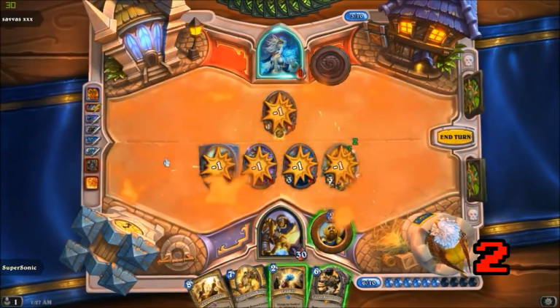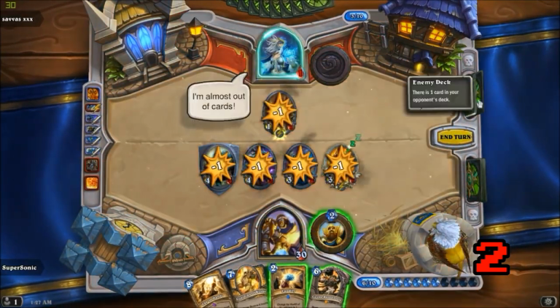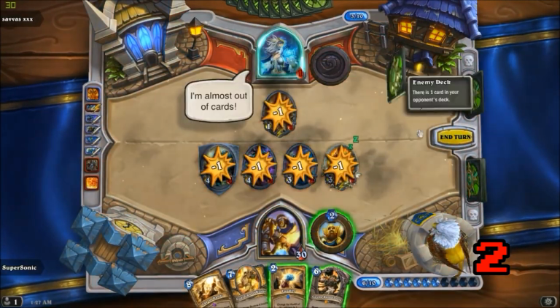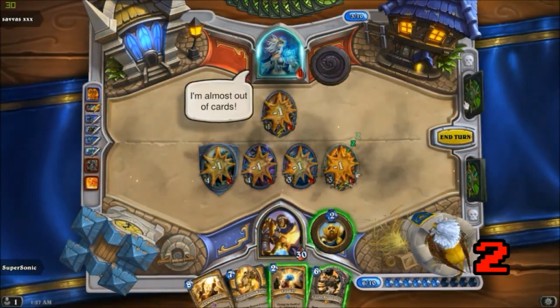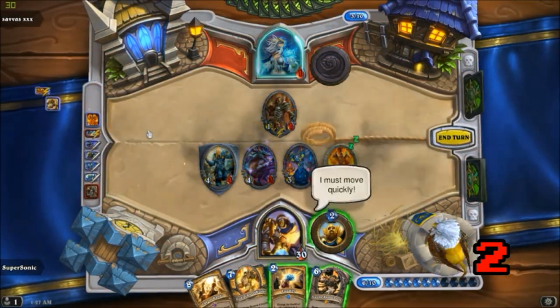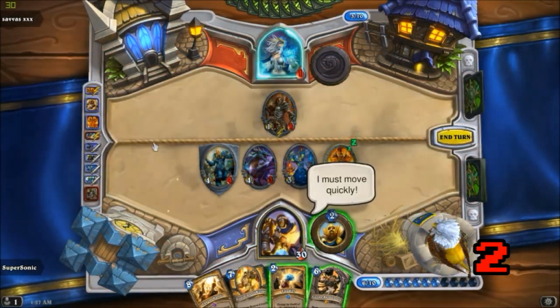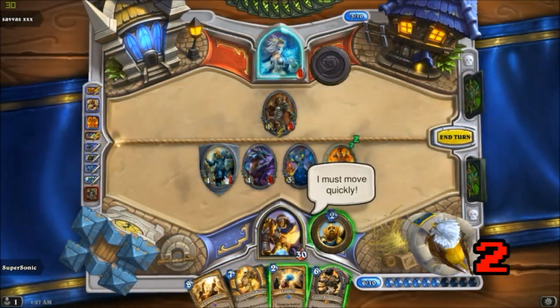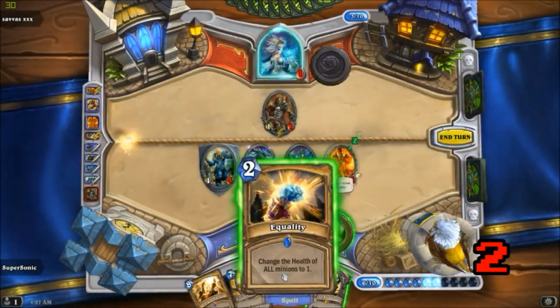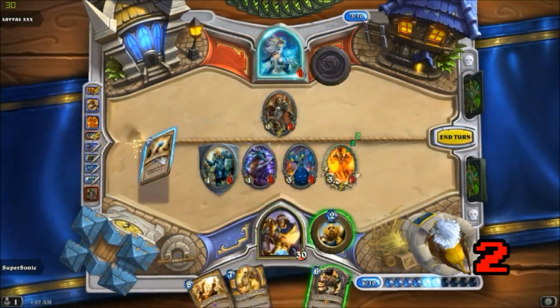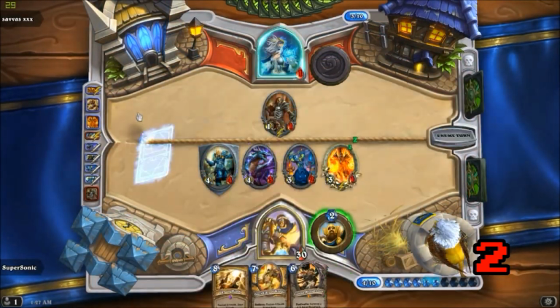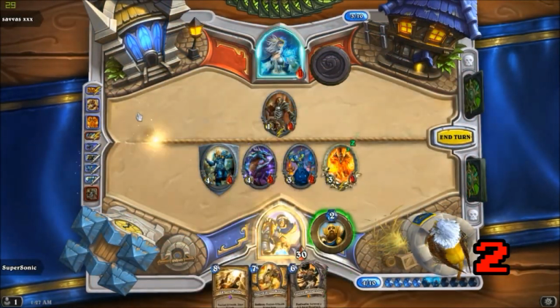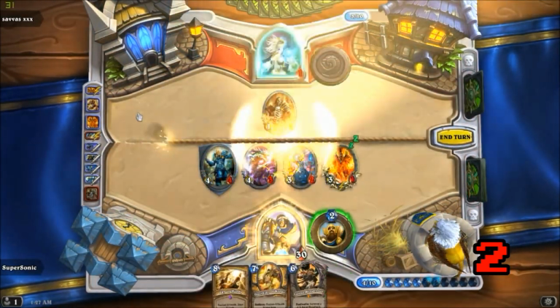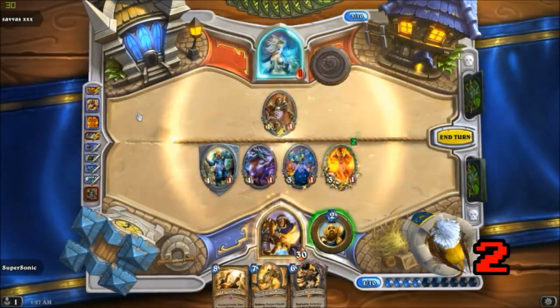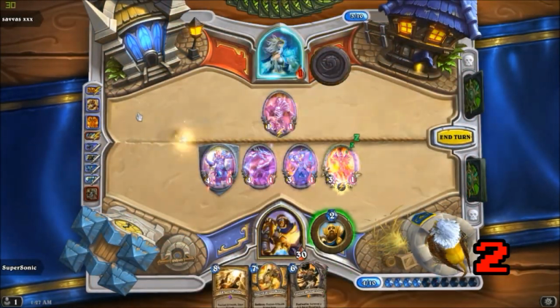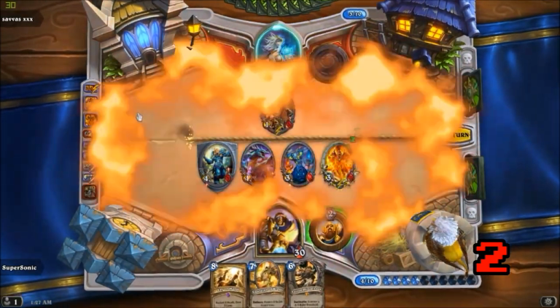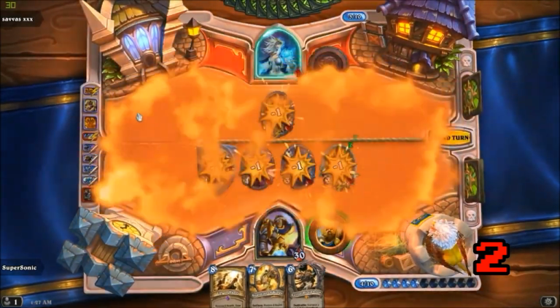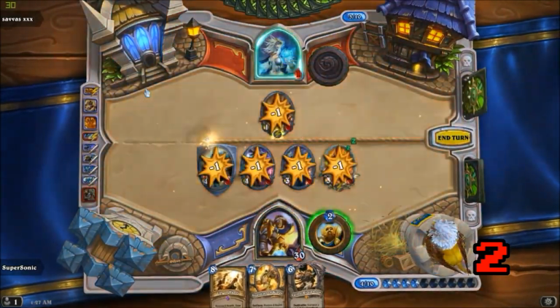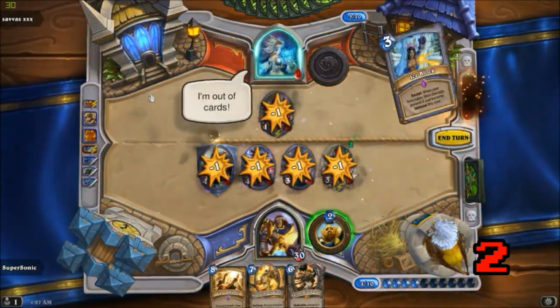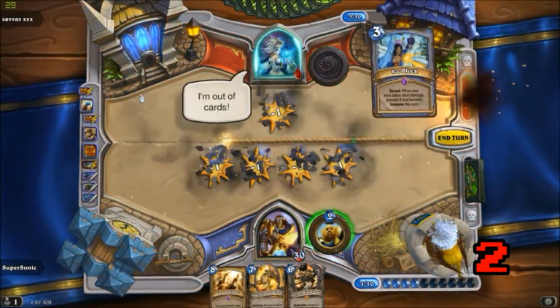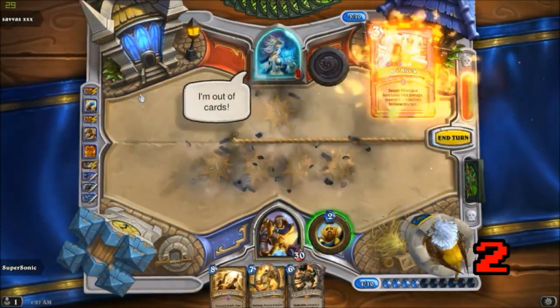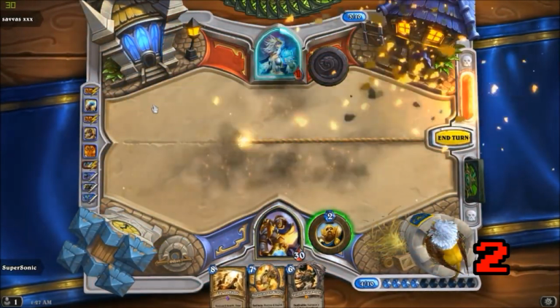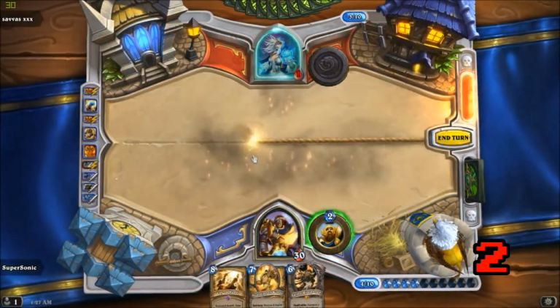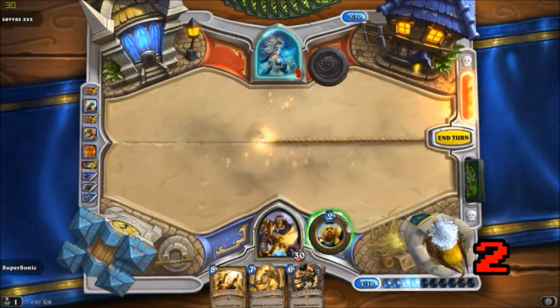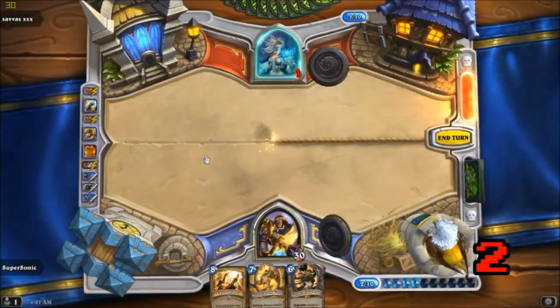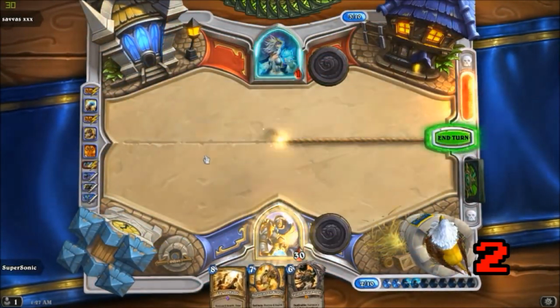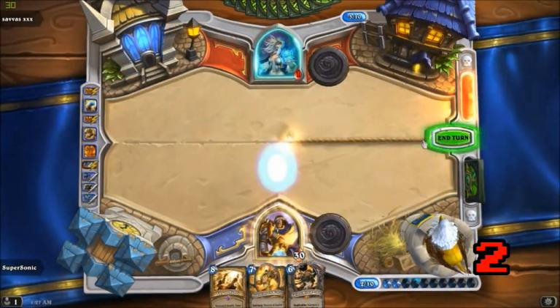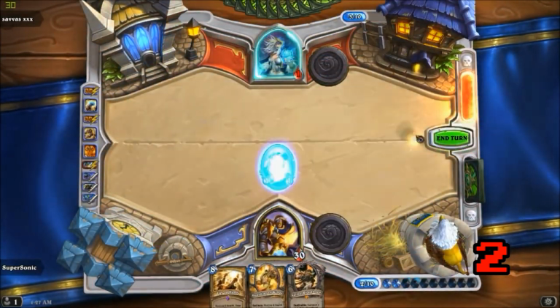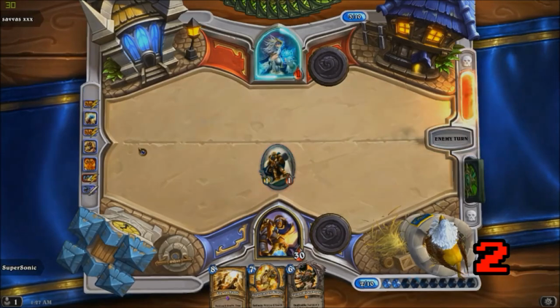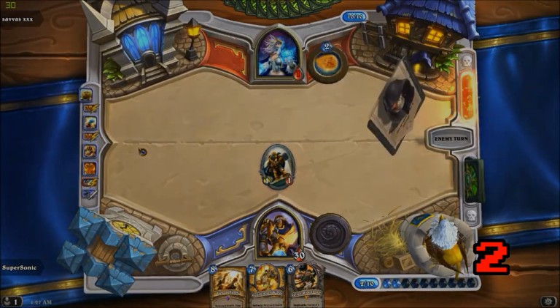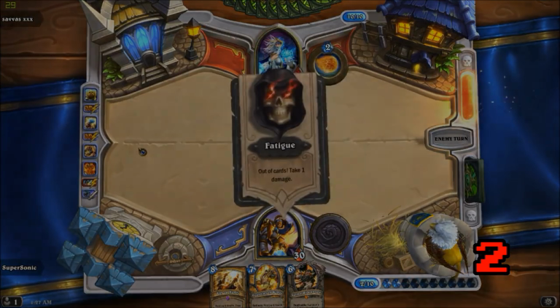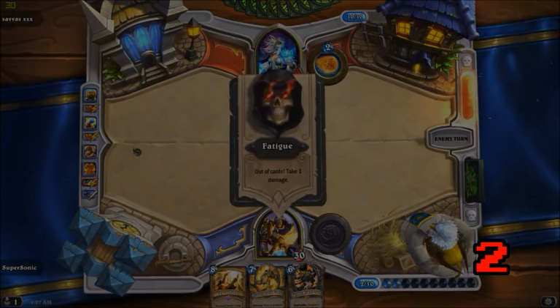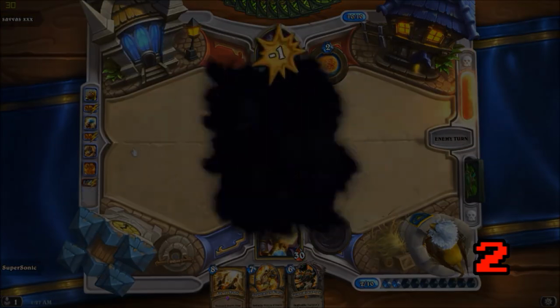After passing the turn, Savas' mandatory card draw deals him 1 point of fatigue damage, giving Supersonic the win.